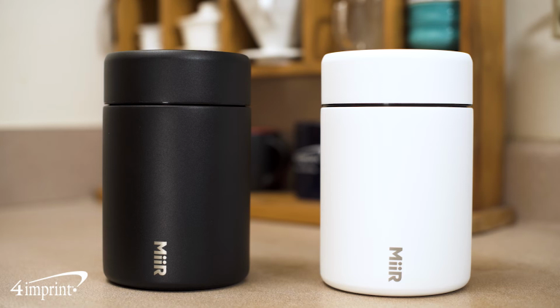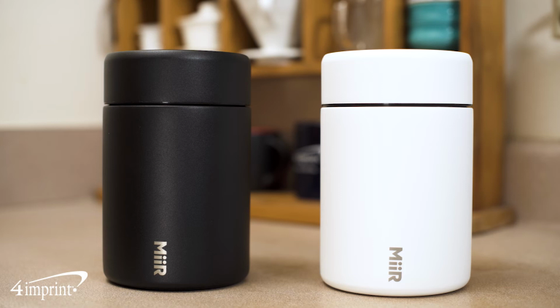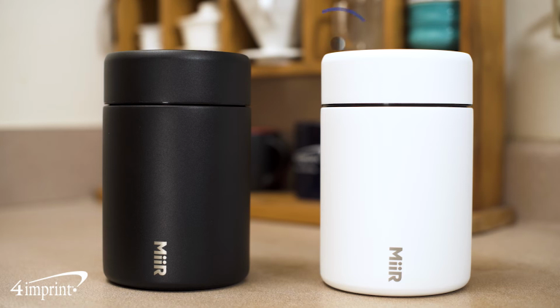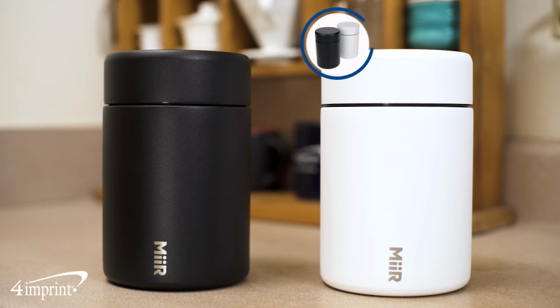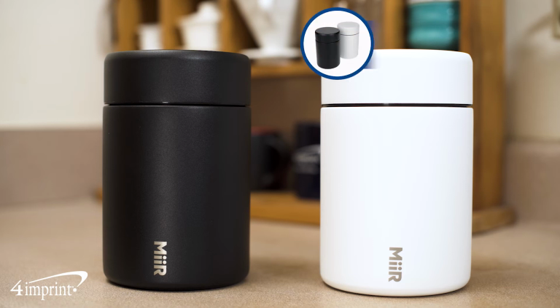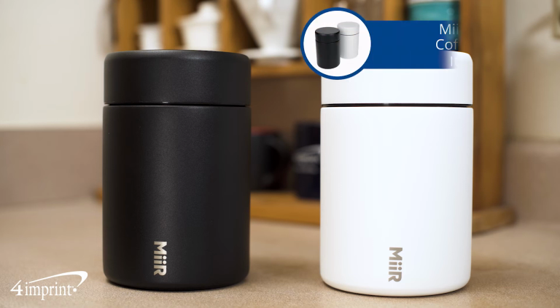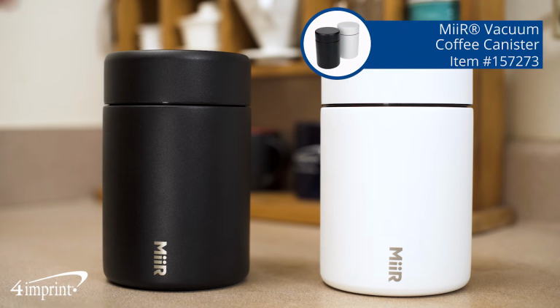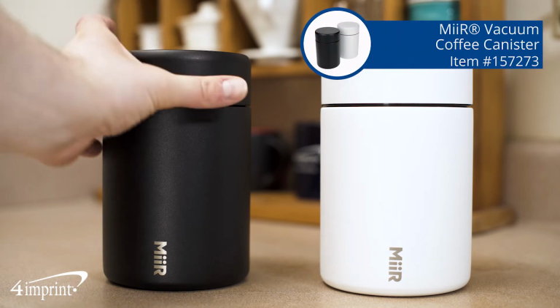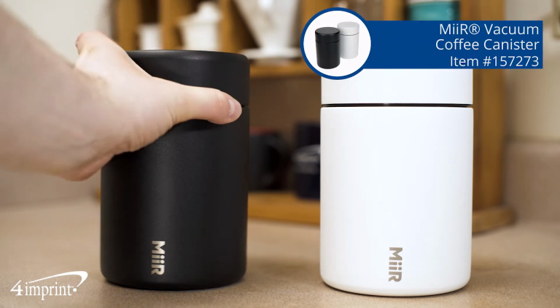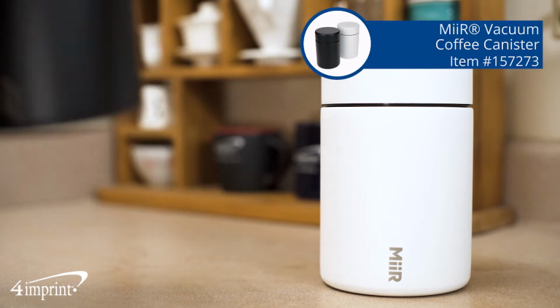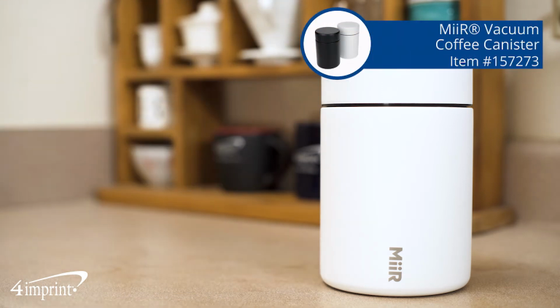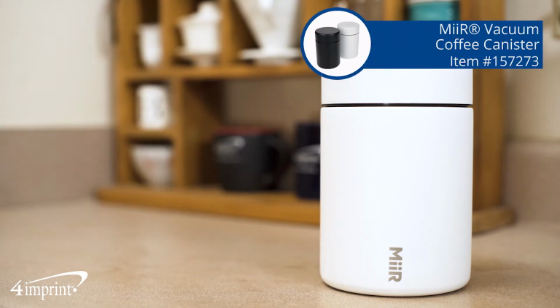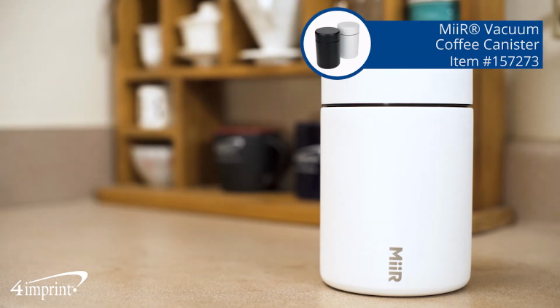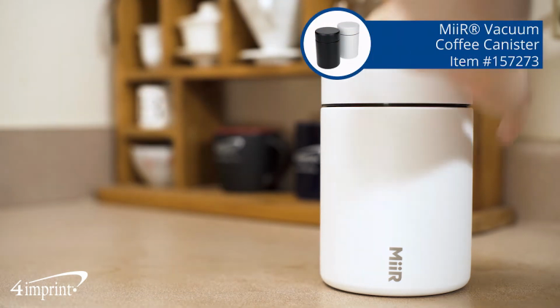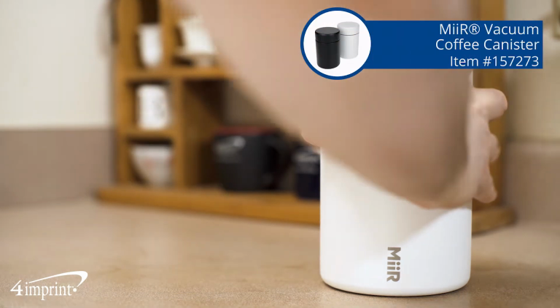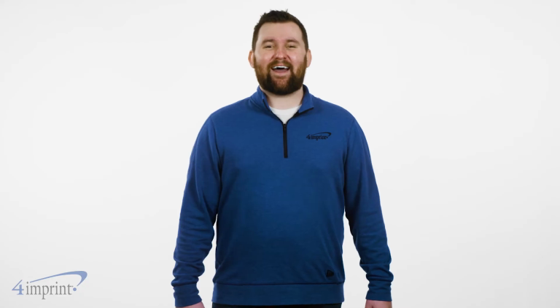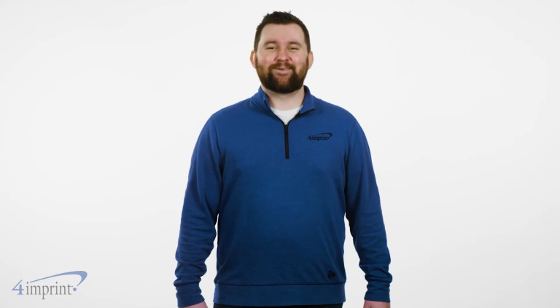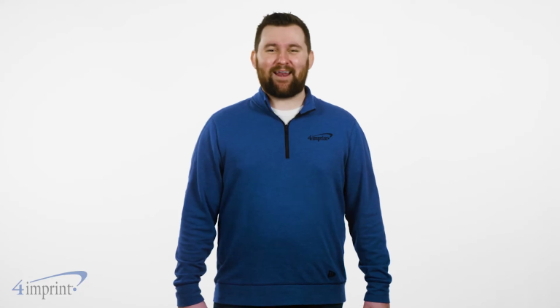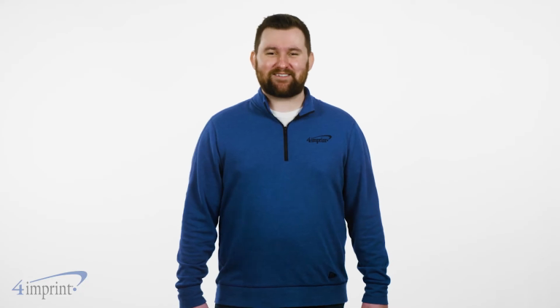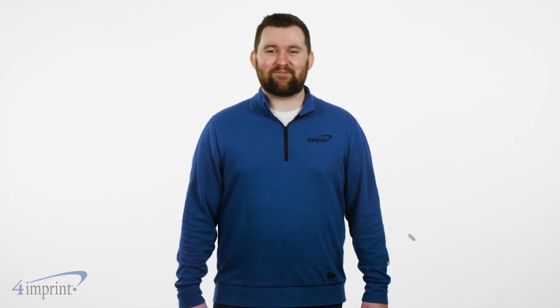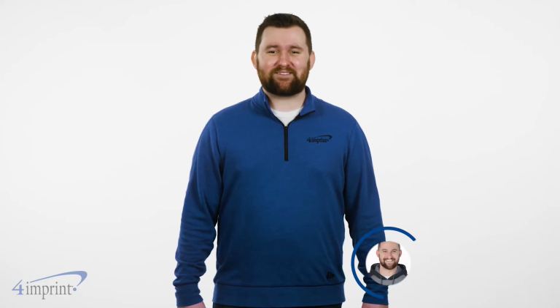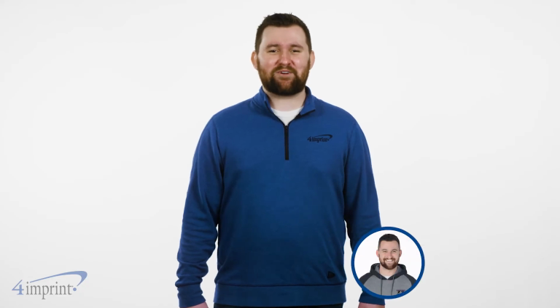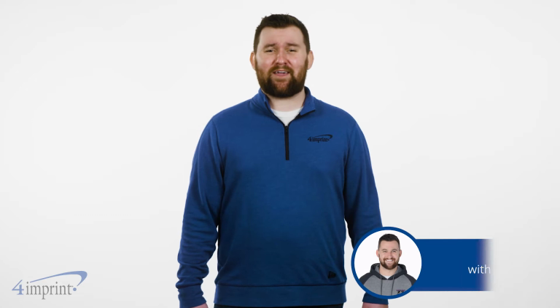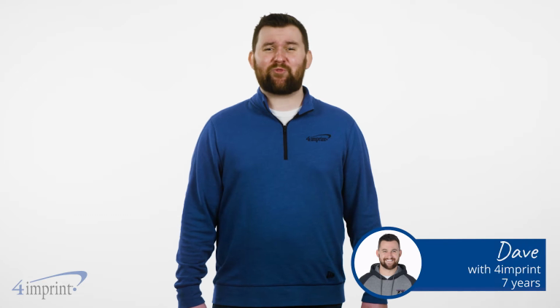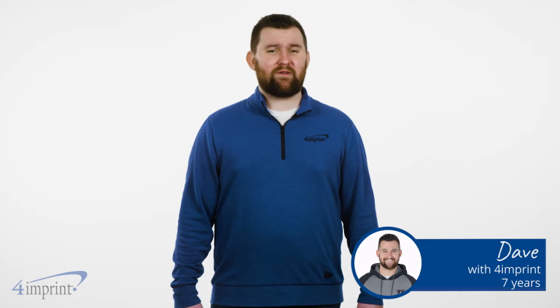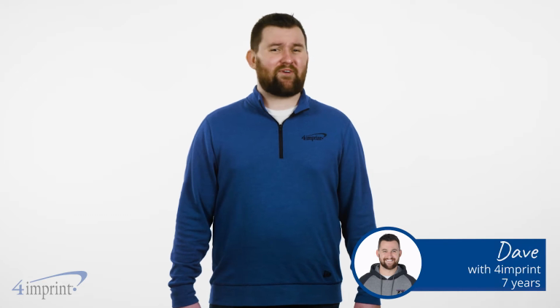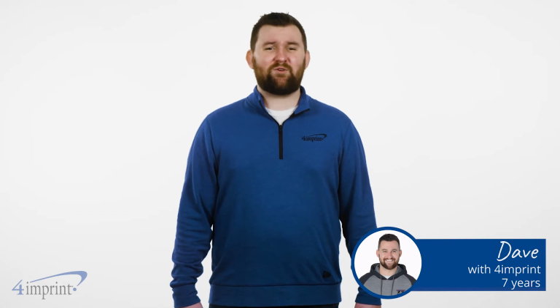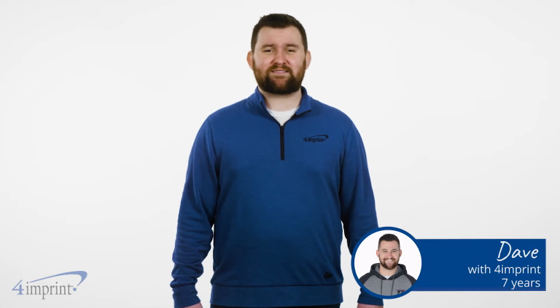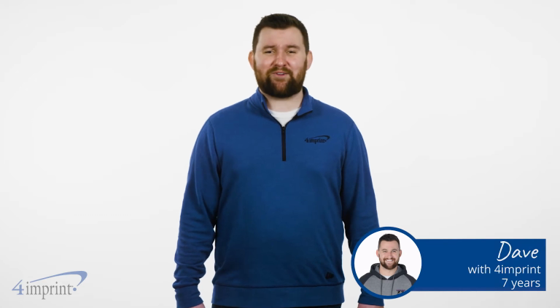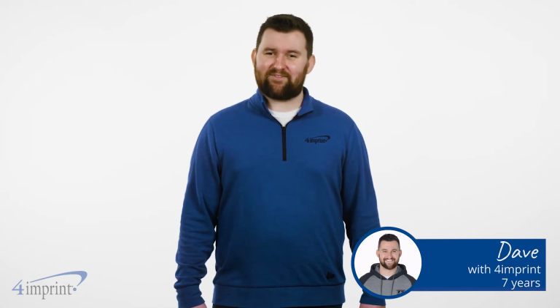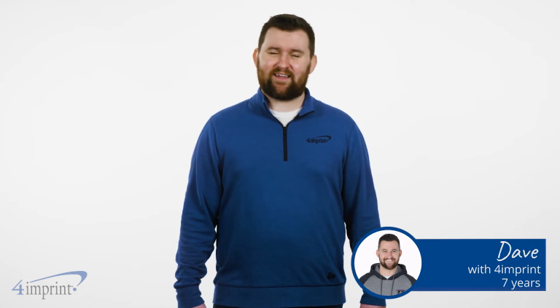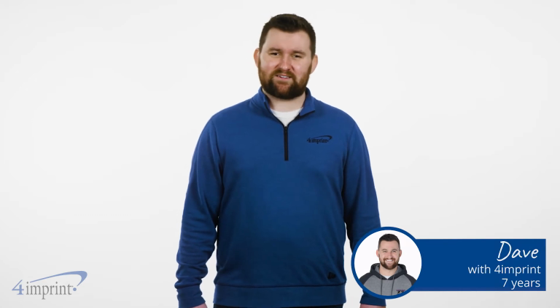Keeping your coffee fresh is easier than ever with this handy canister. Hi, my name is Dave and today we're checking out the Mir vacuum insulated coffee canister.